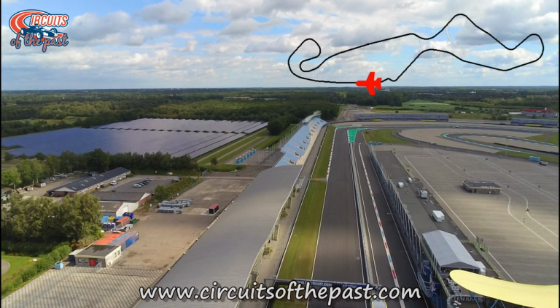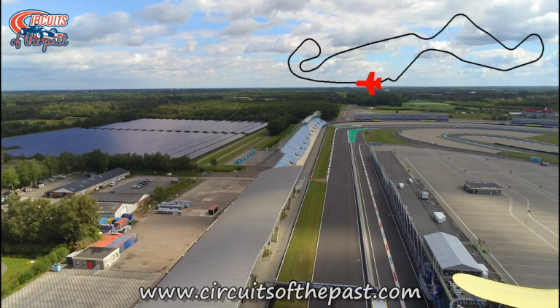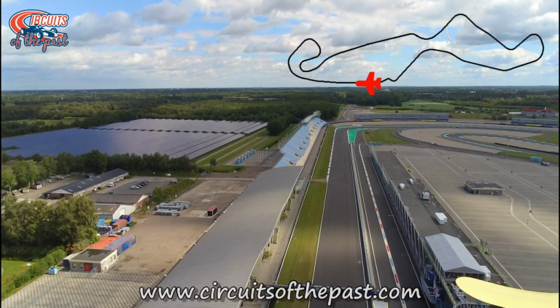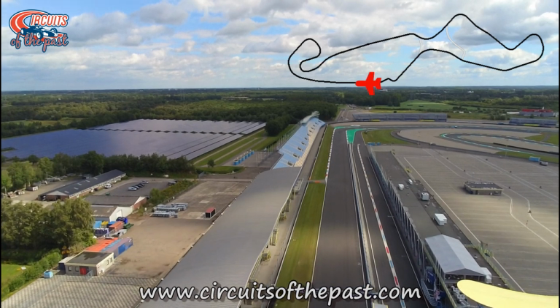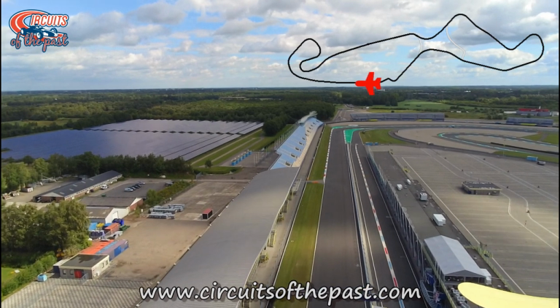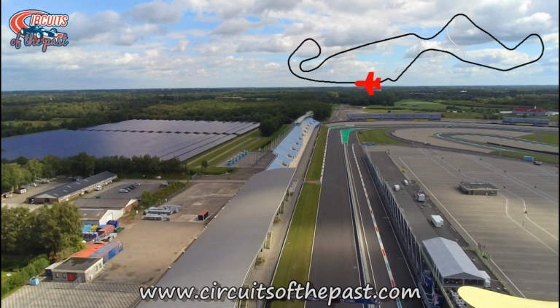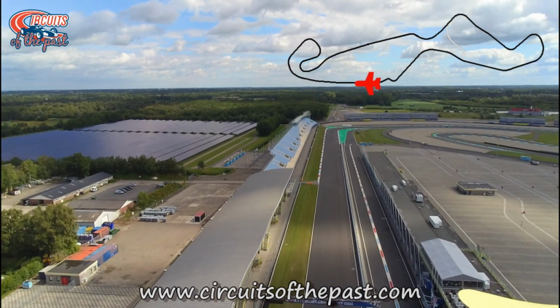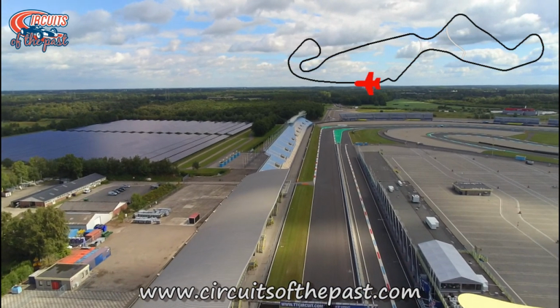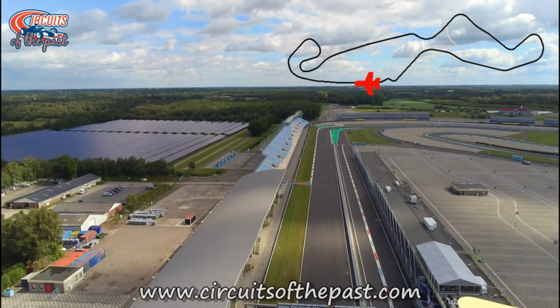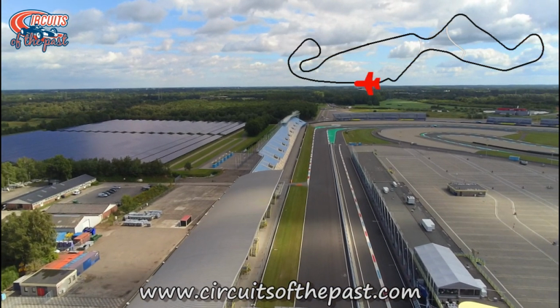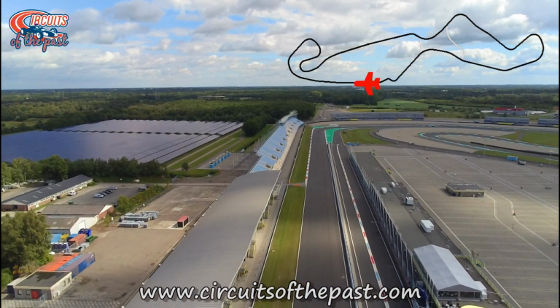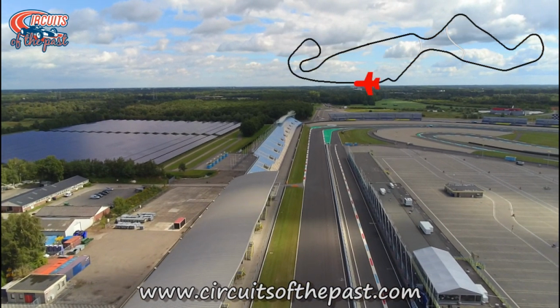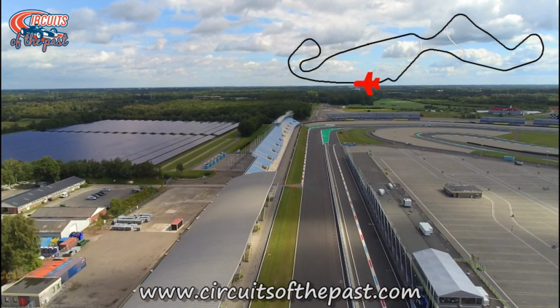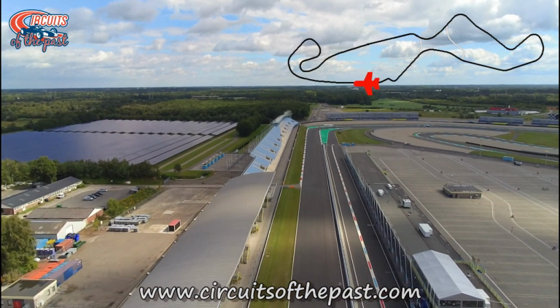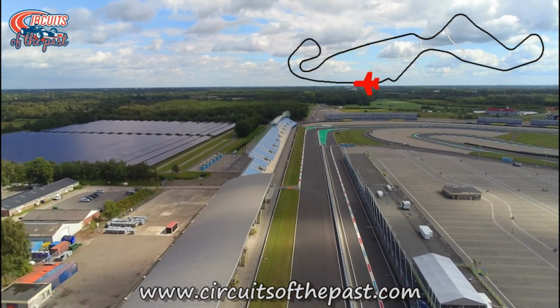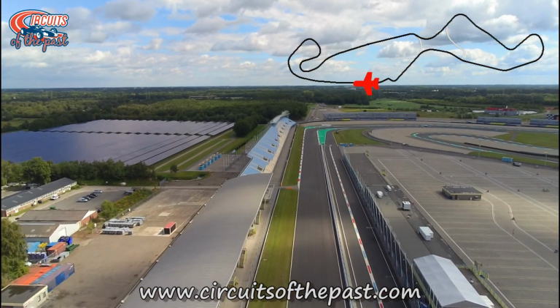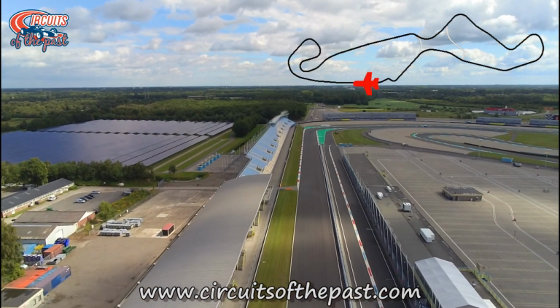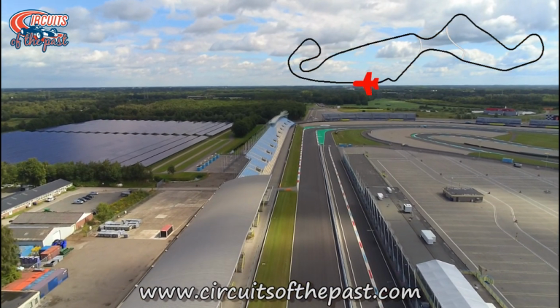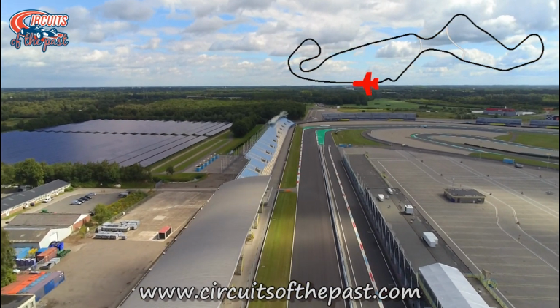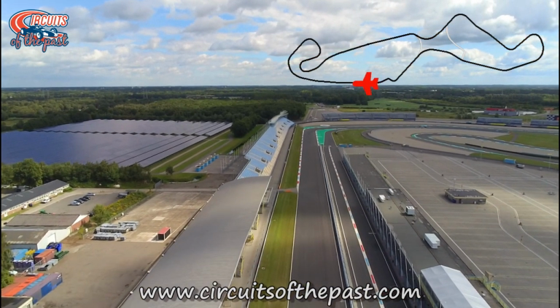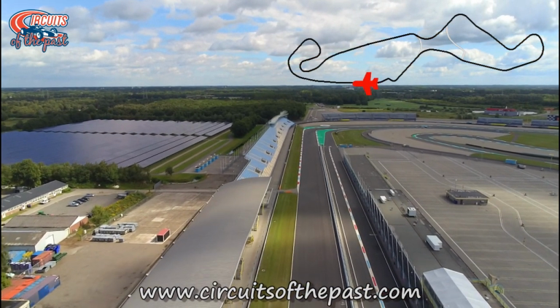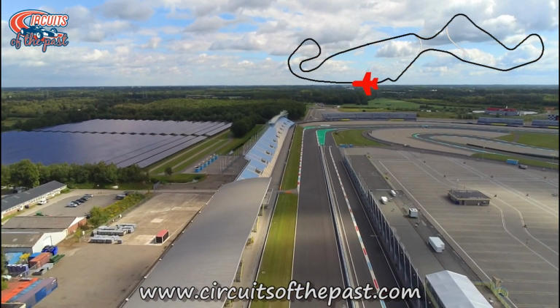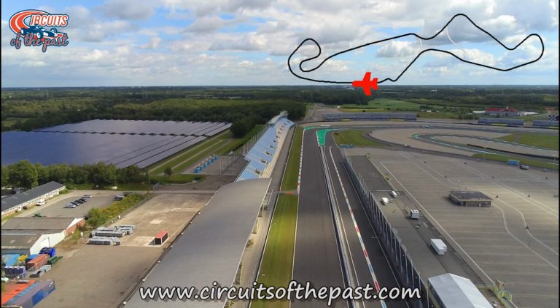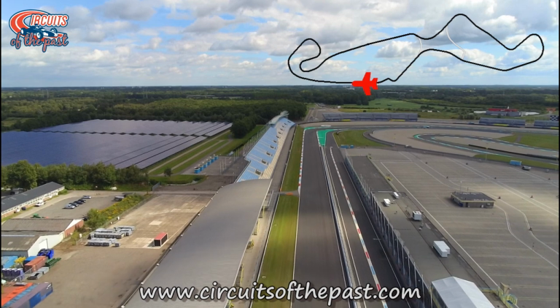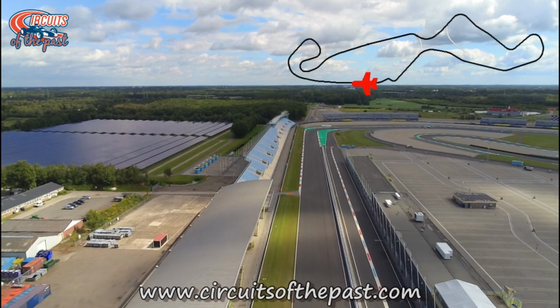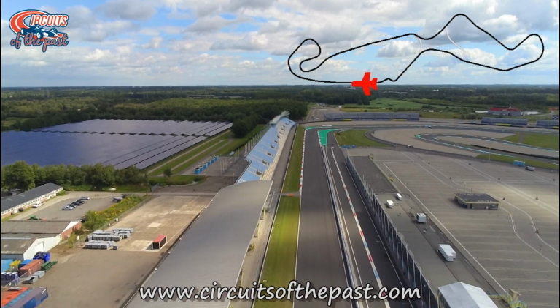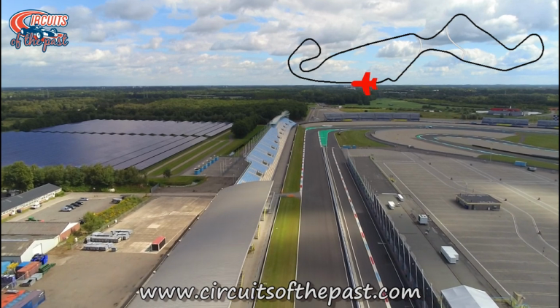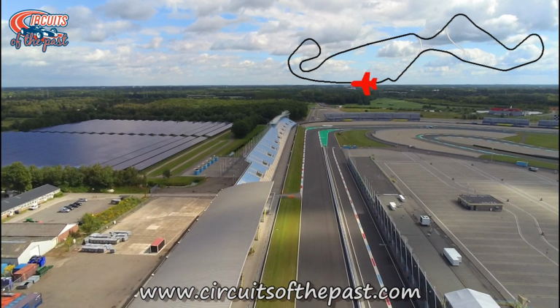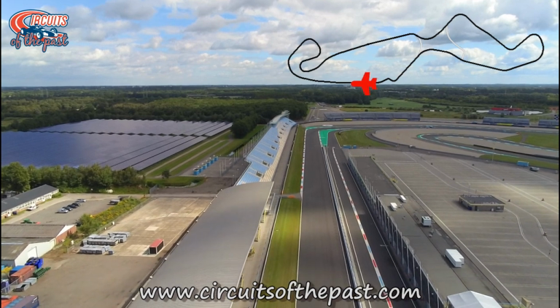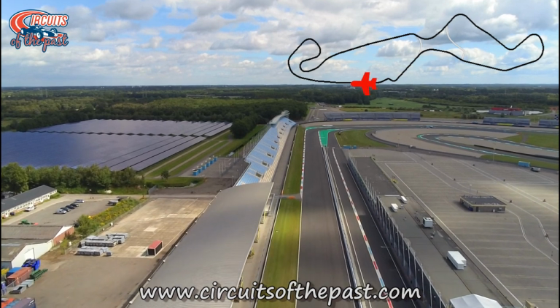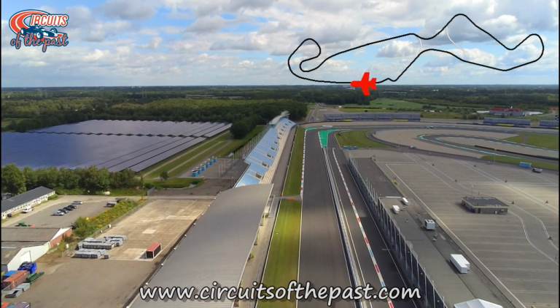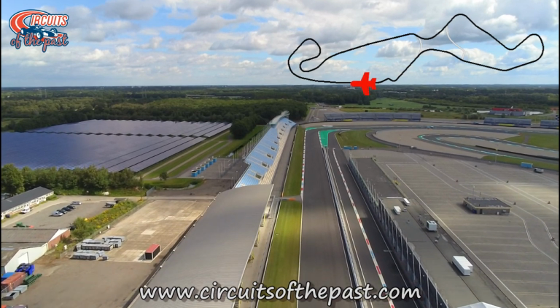We're almost at the end of our flying lap at Assen, but not quite at the end of the video, so stay tuned for a flight over the infield.